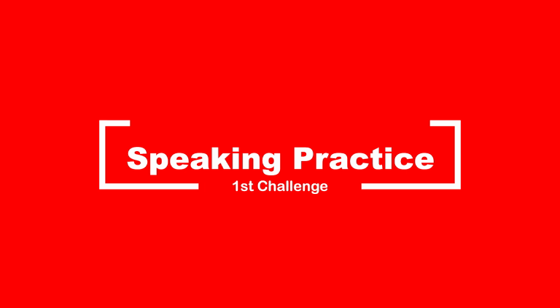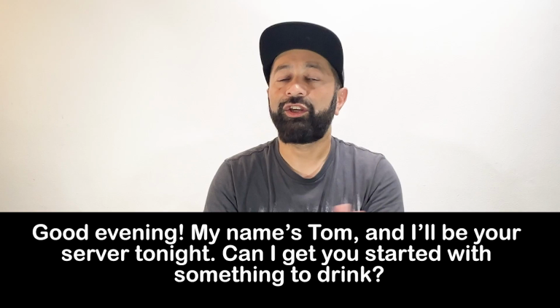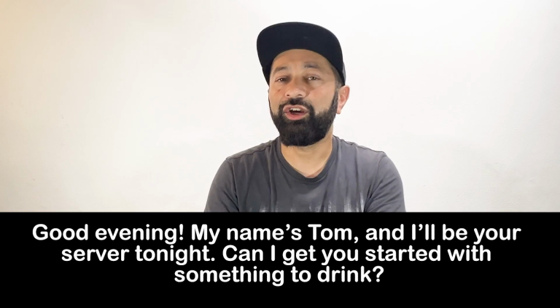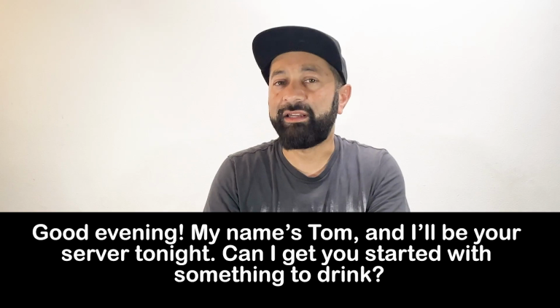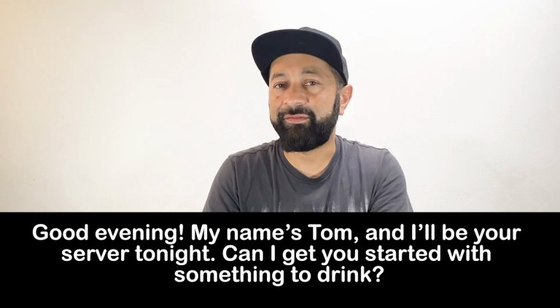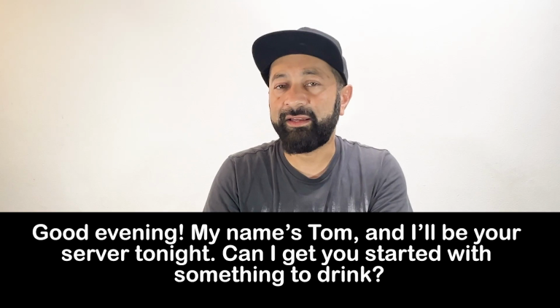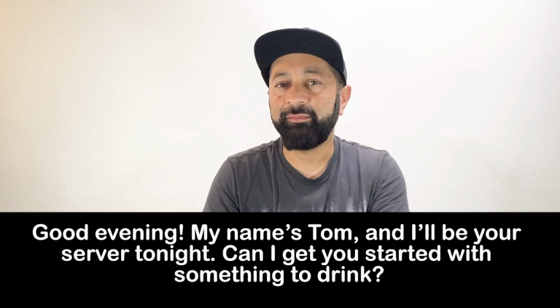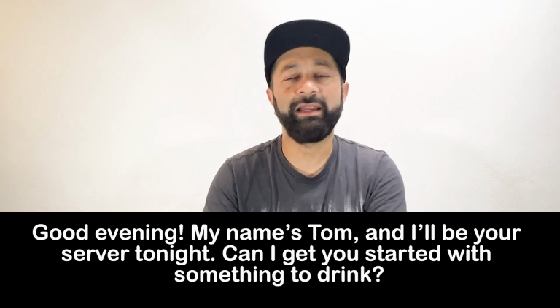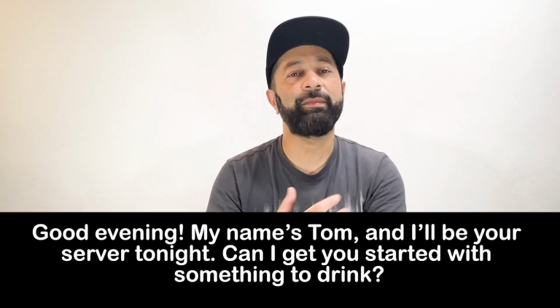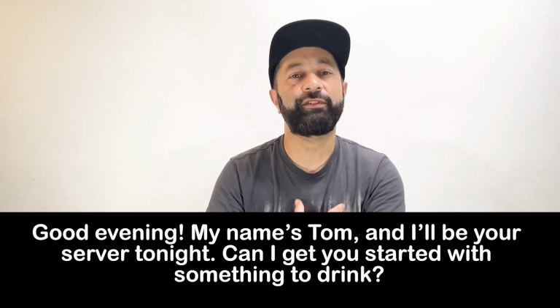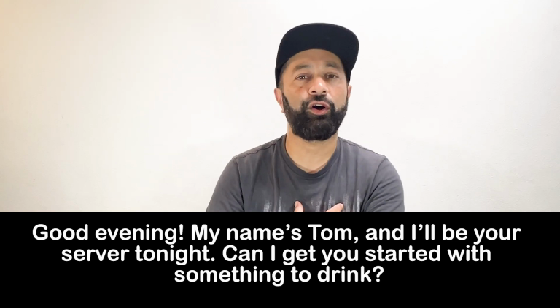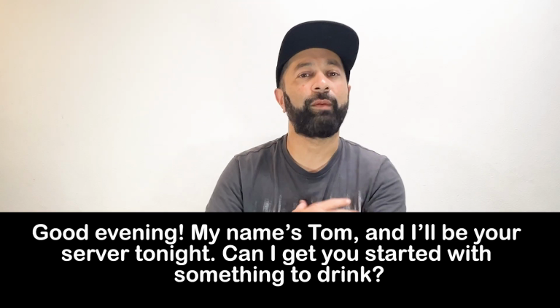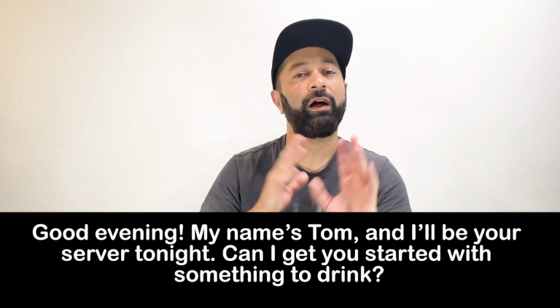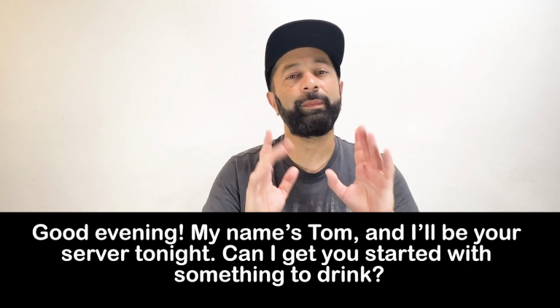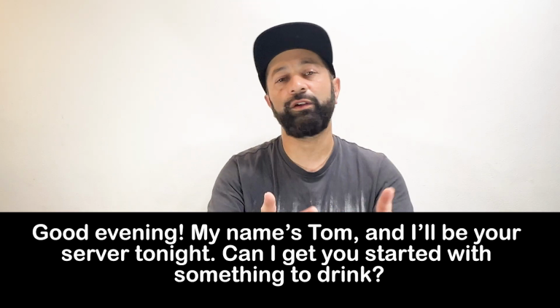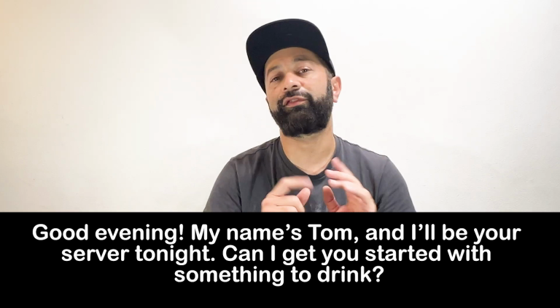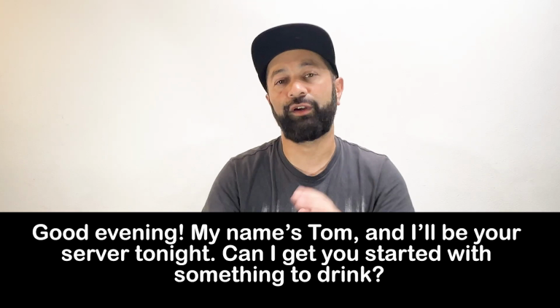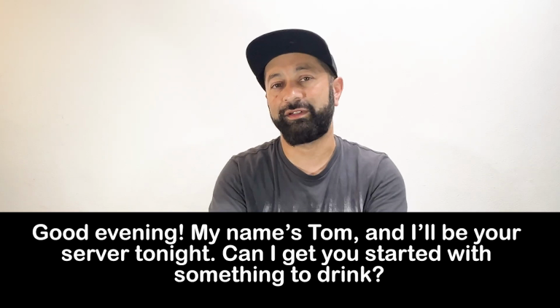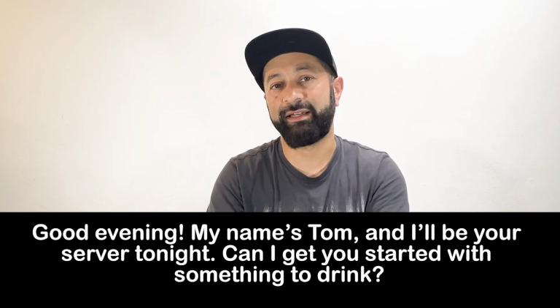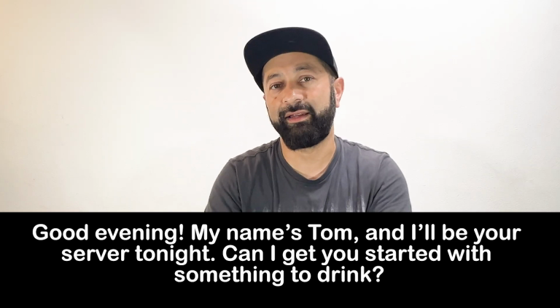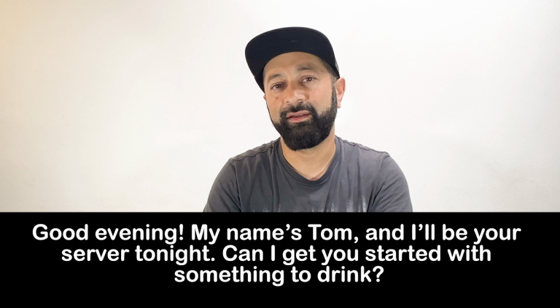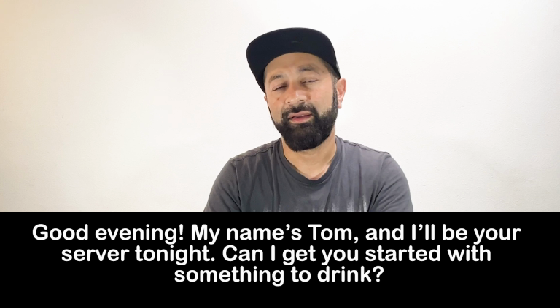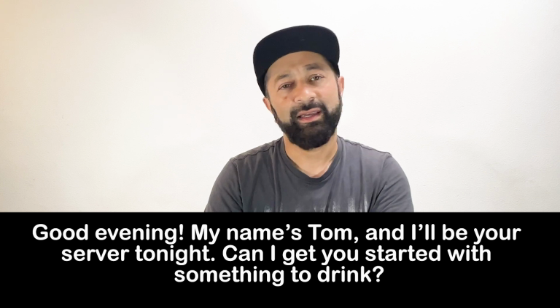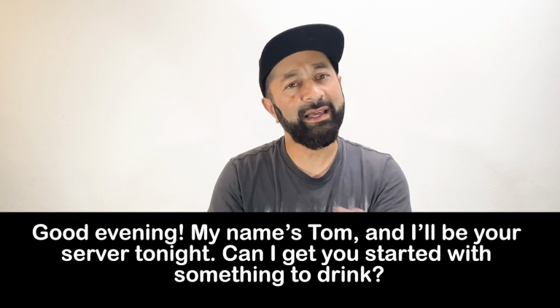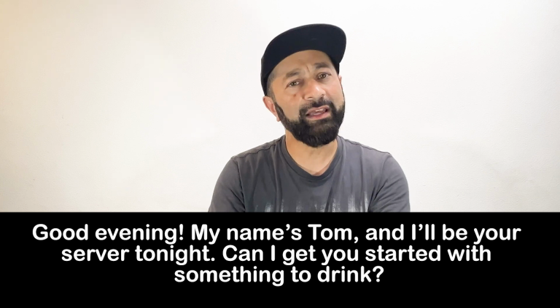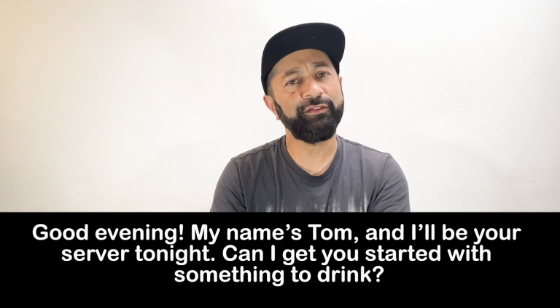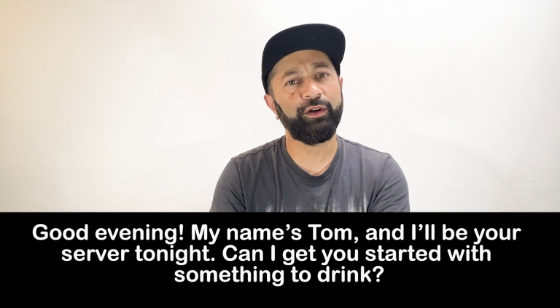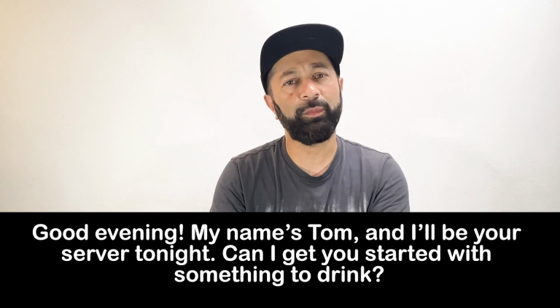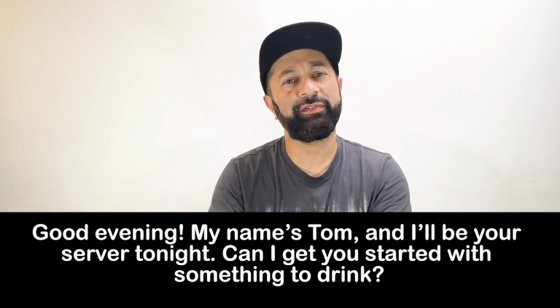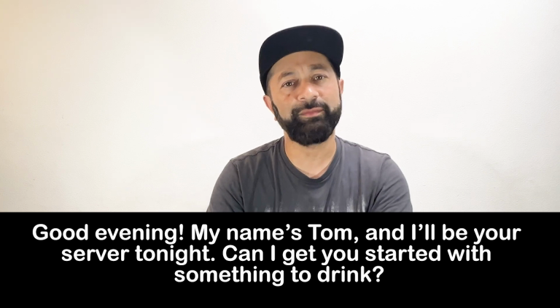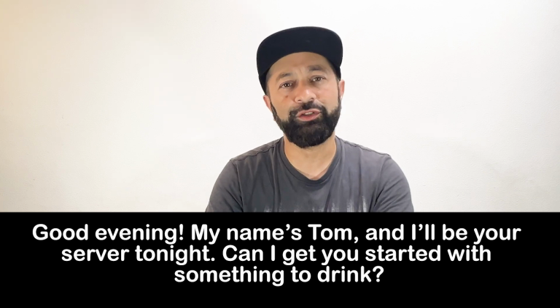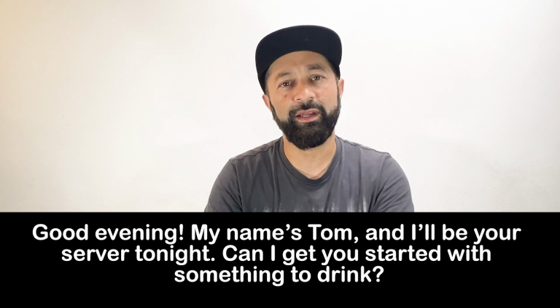Good evening. My name is Tom. I'll be your server tonight. Can I get you started with something to drink?